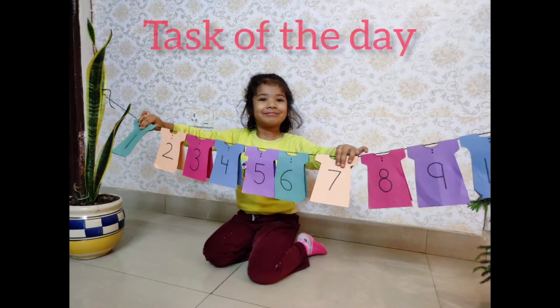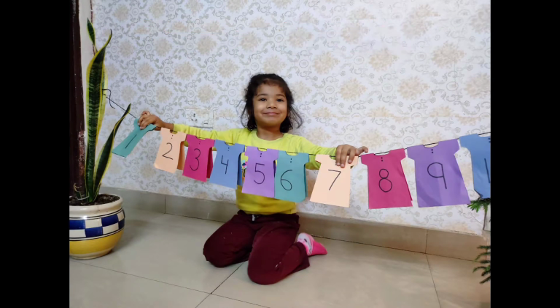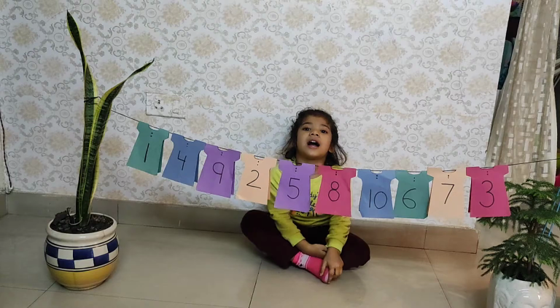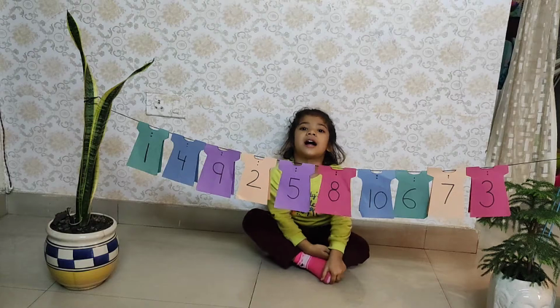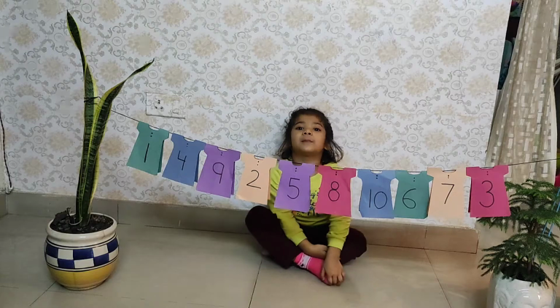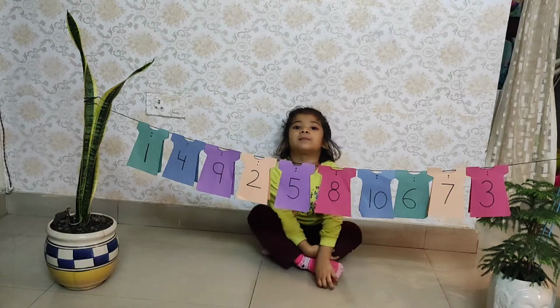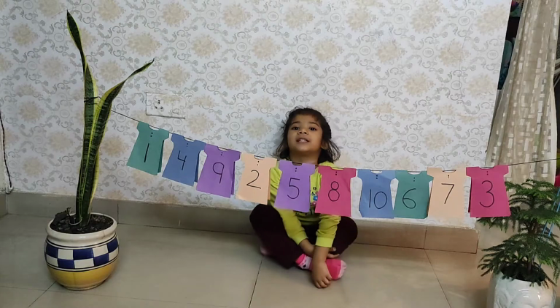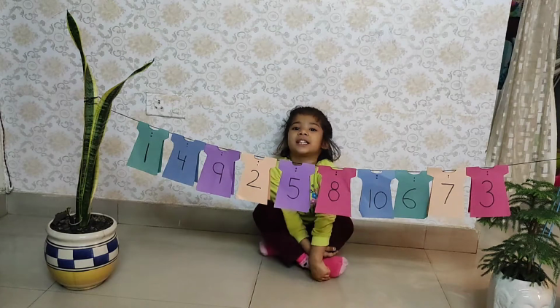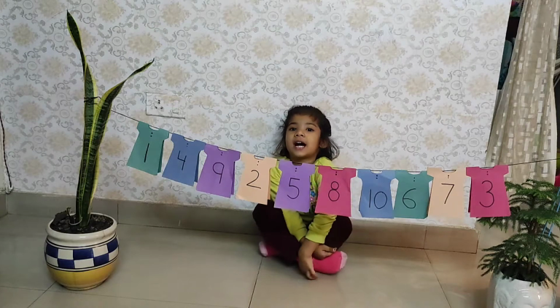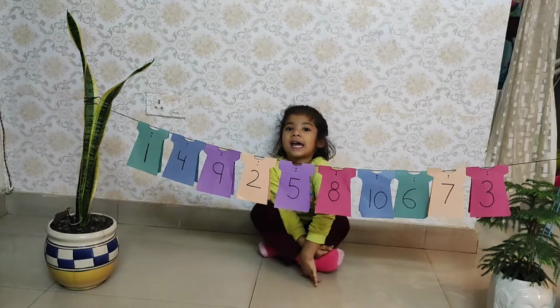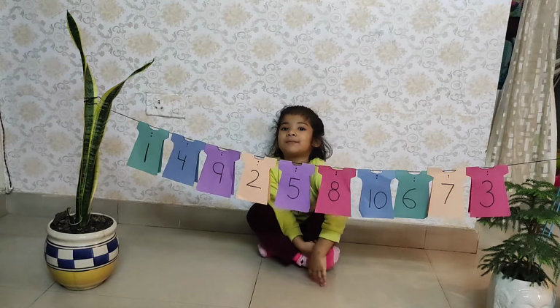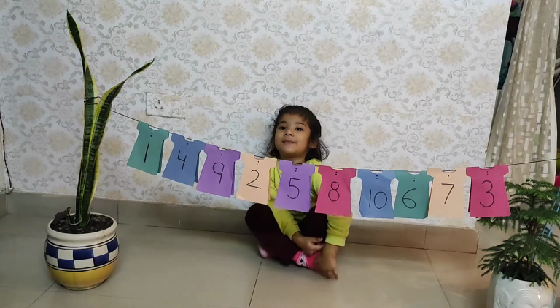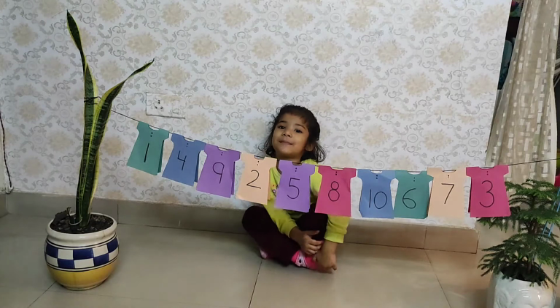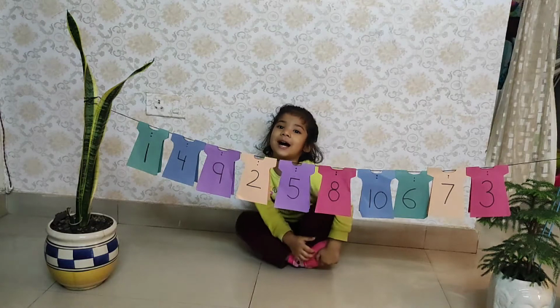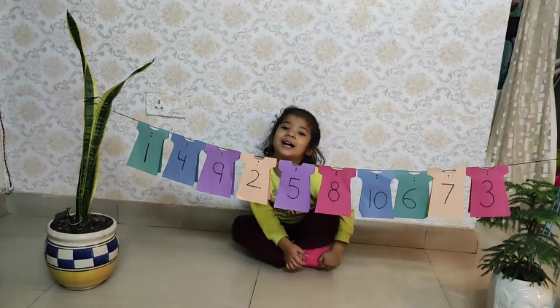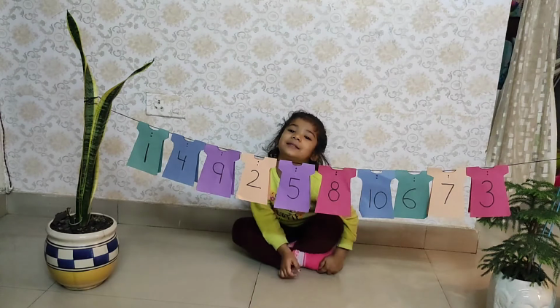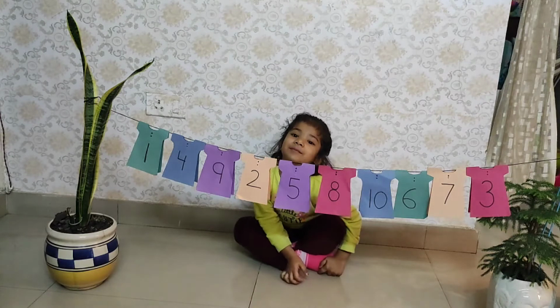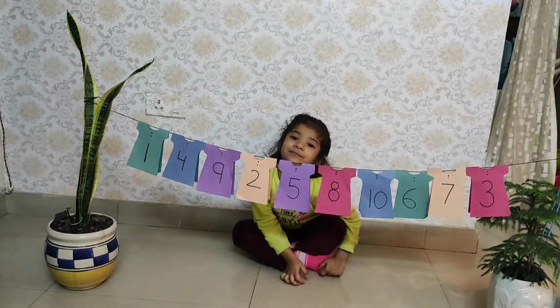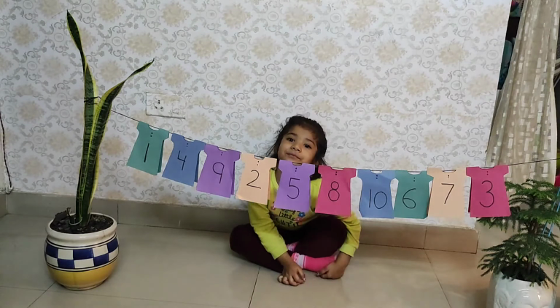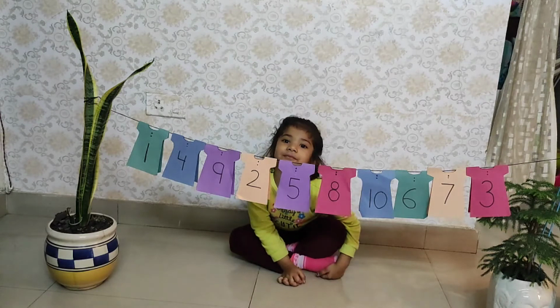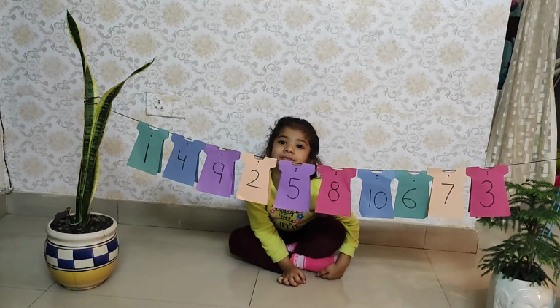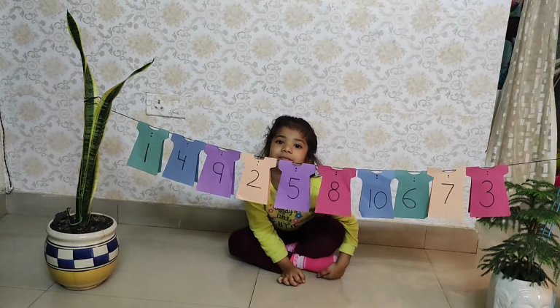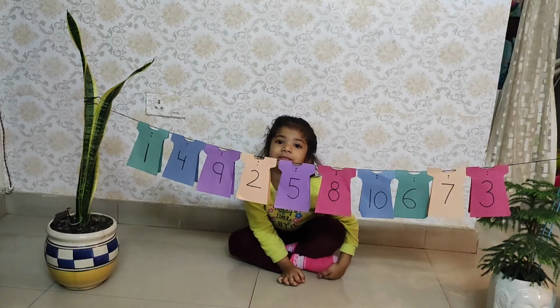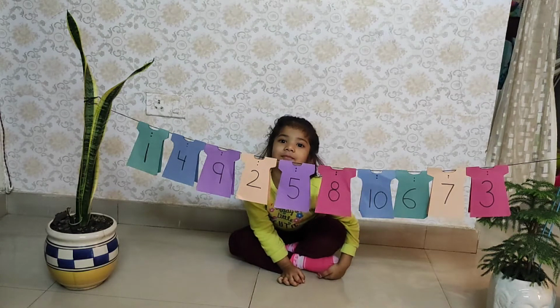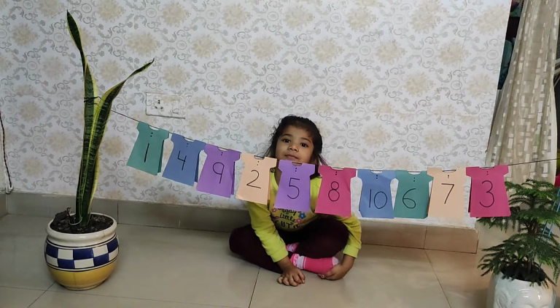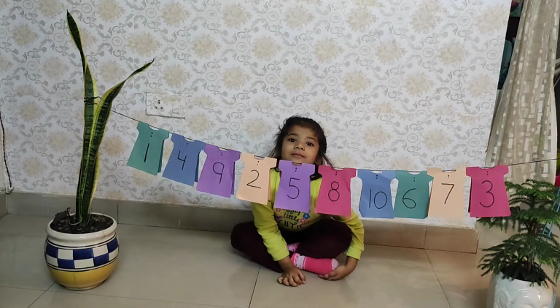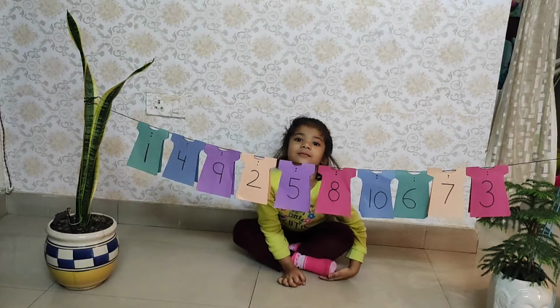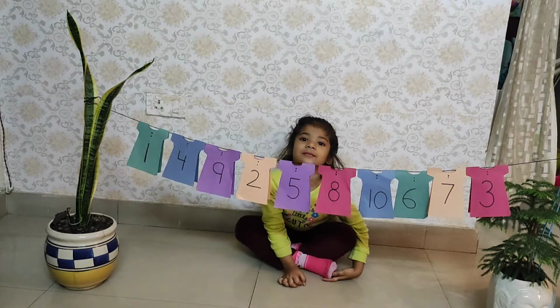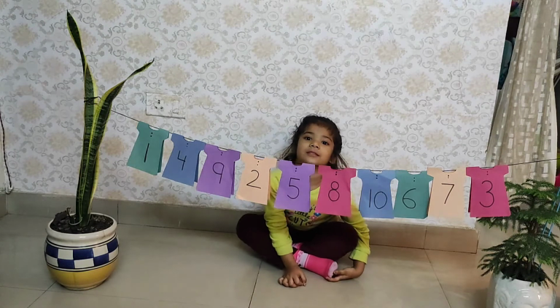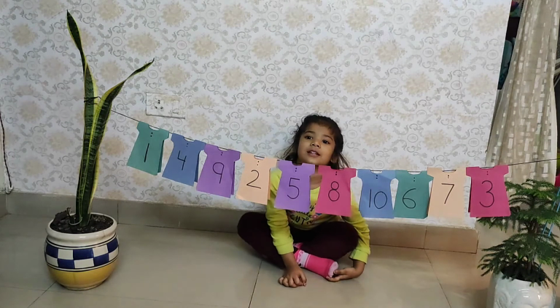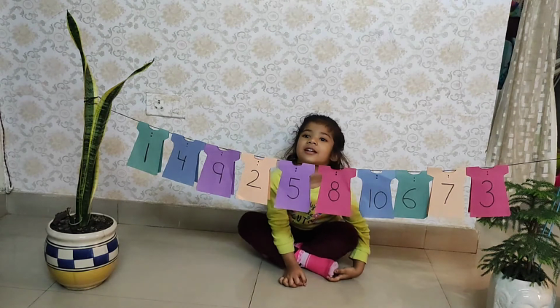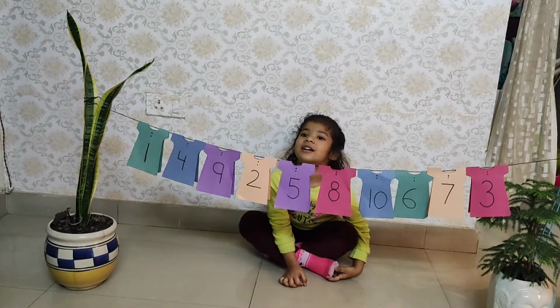Hi, Molly. Hi, Mama. Molly, is this a right sequence?